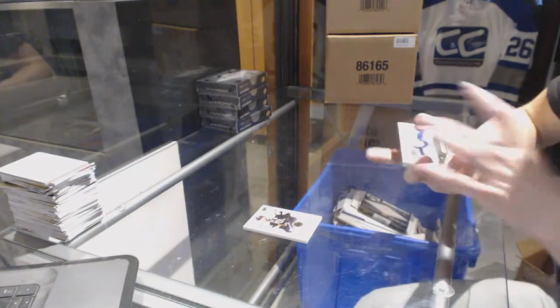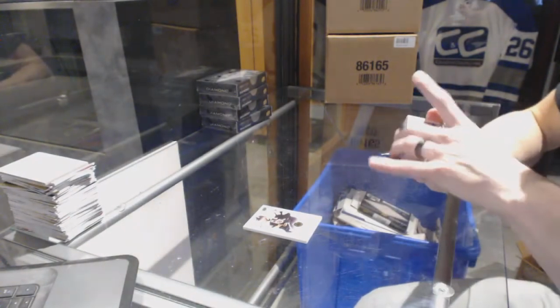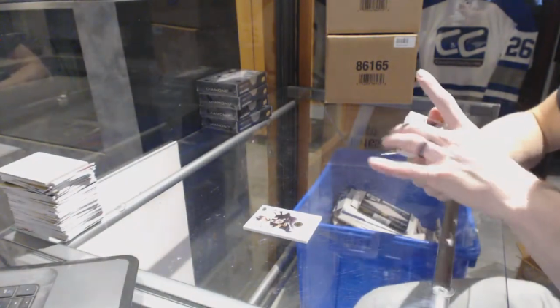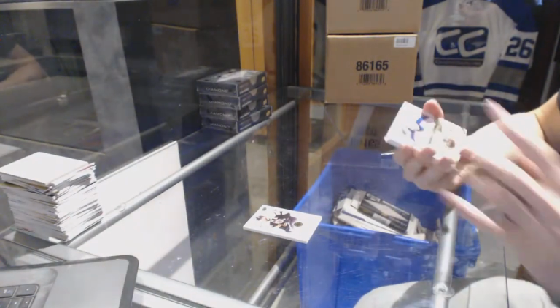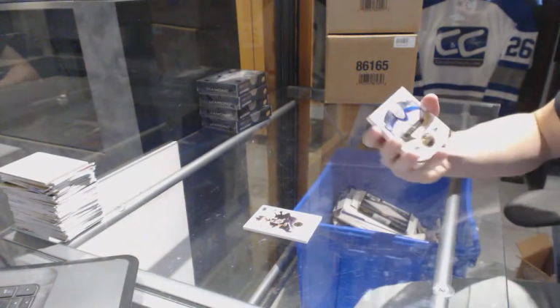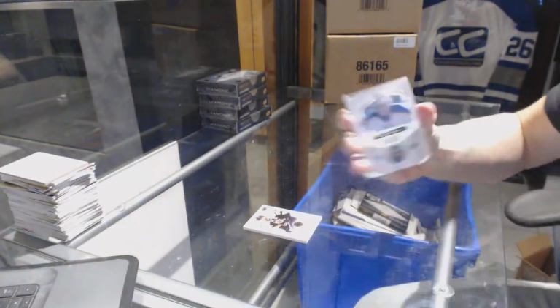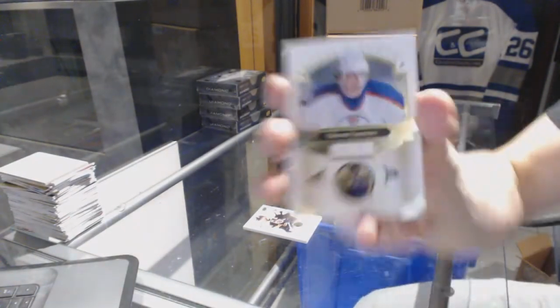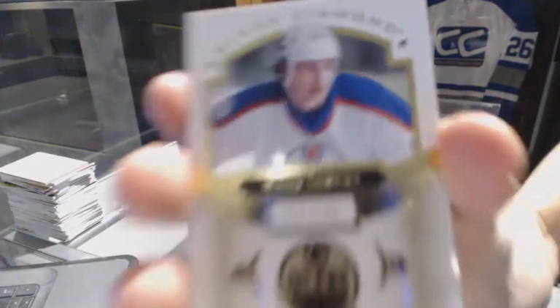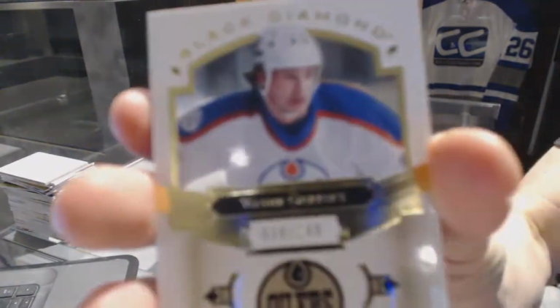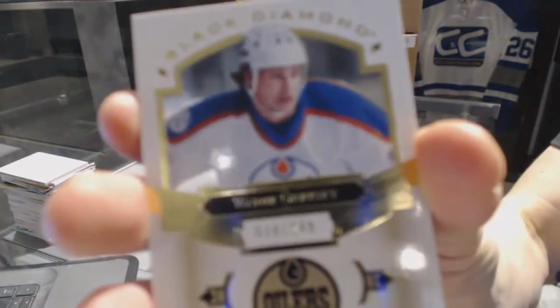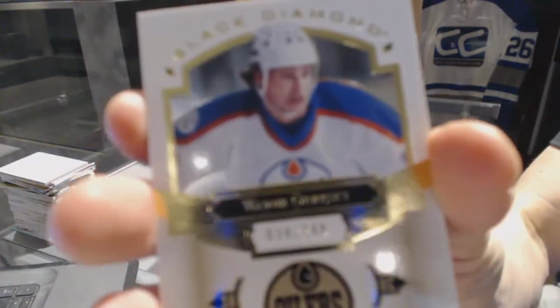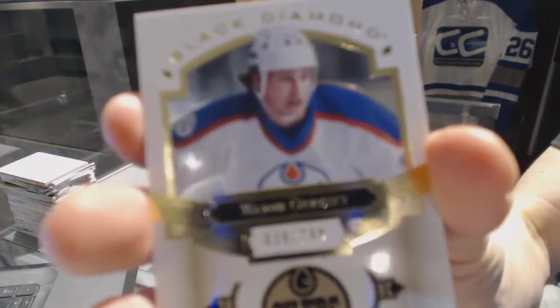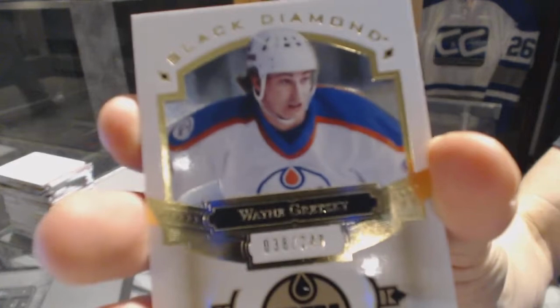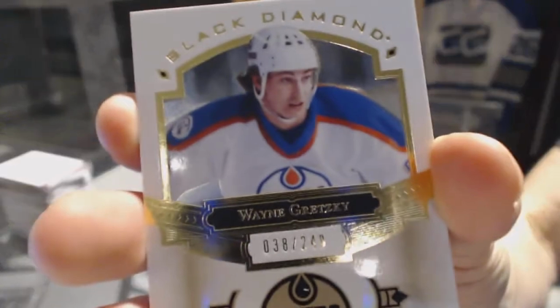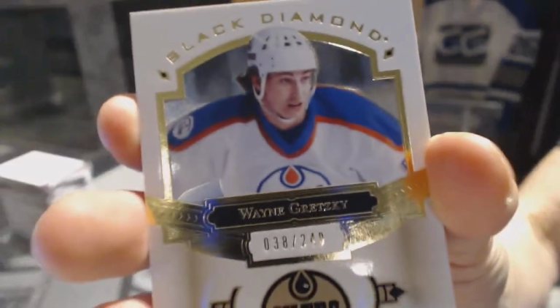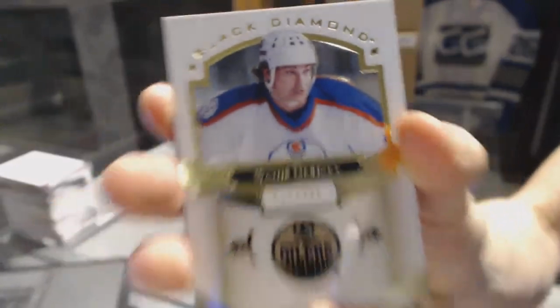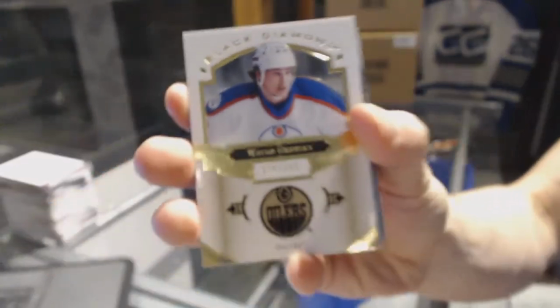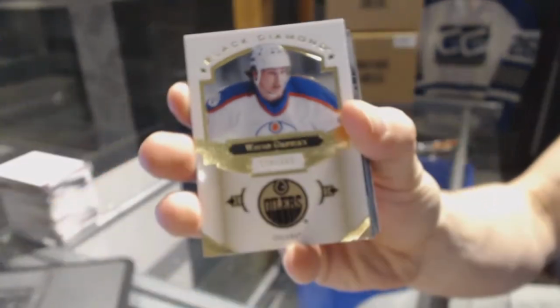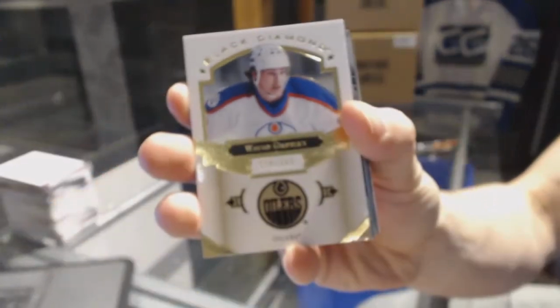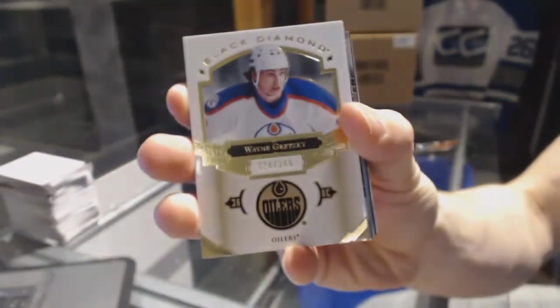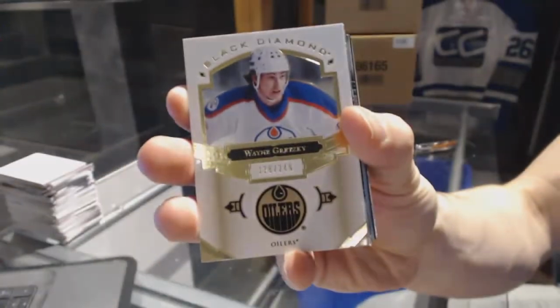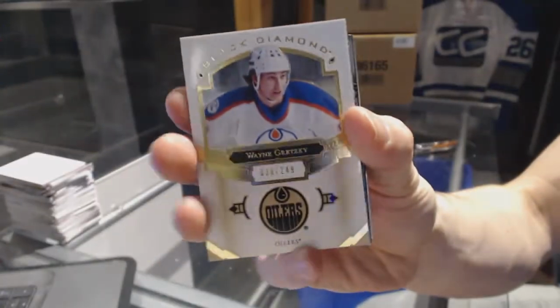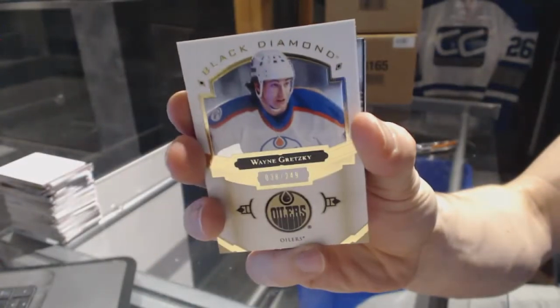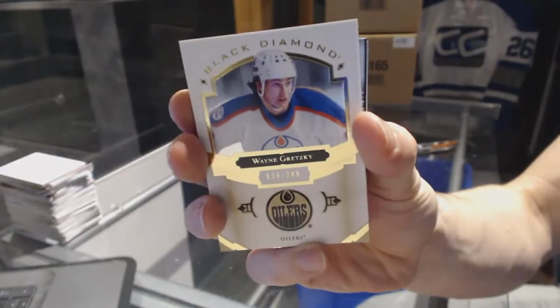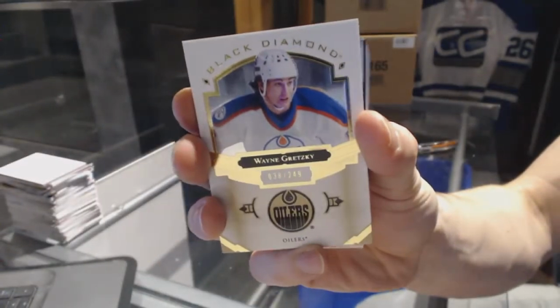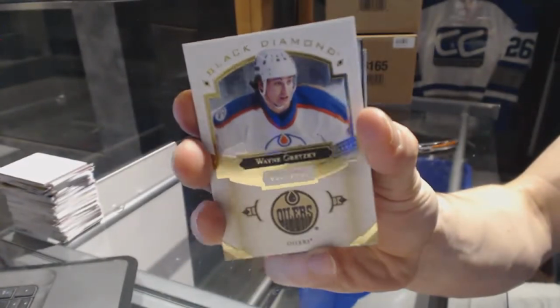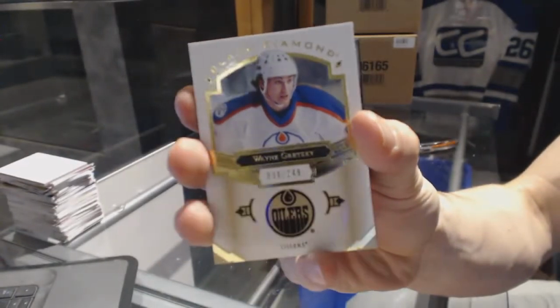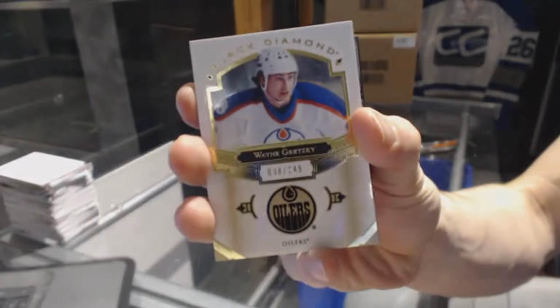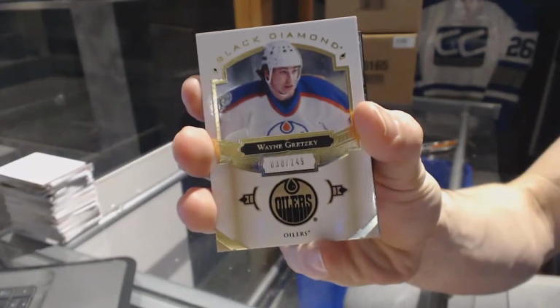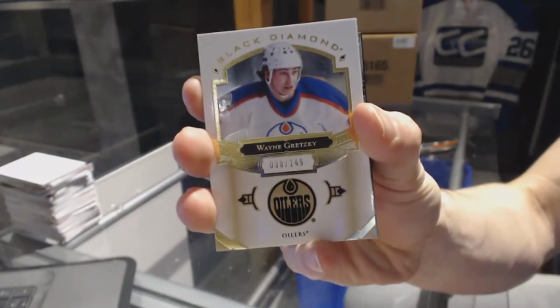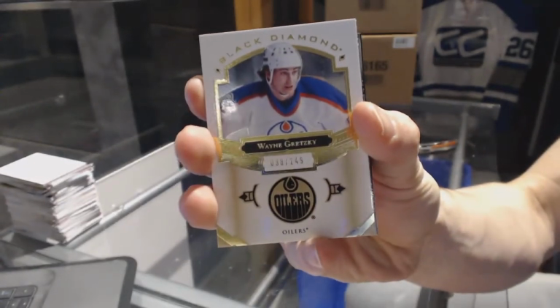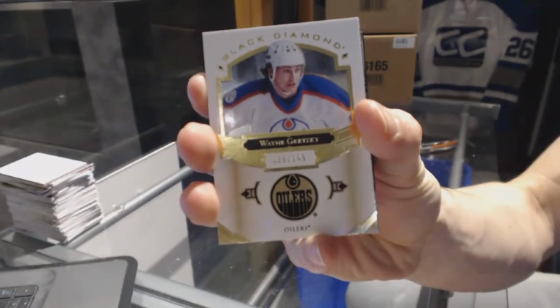We've got a base card, number 249, for the Edmonton Oilers, Wayne Gretzky.